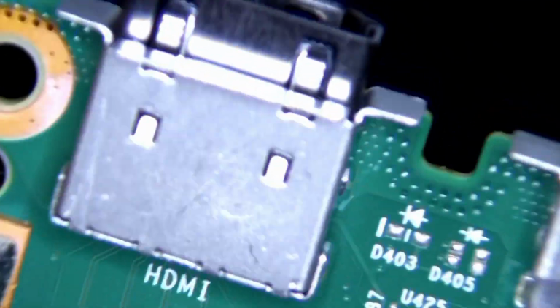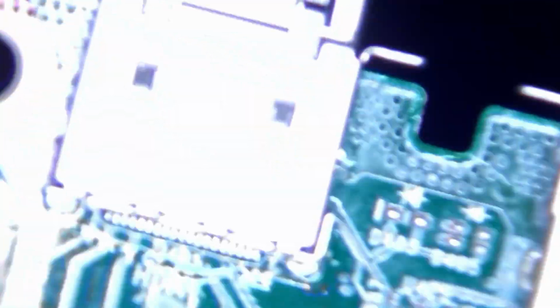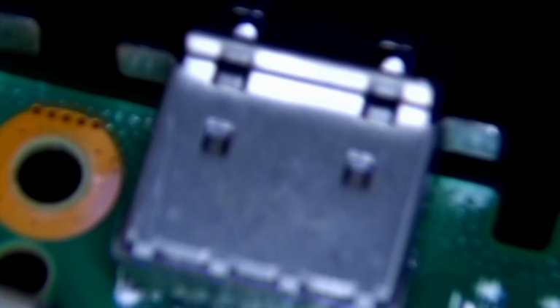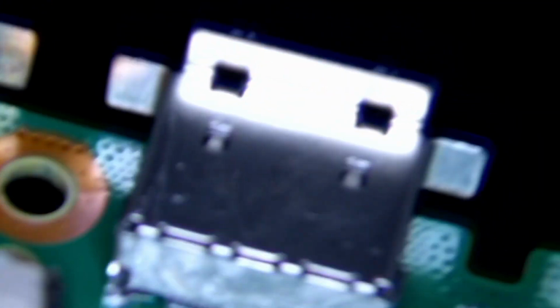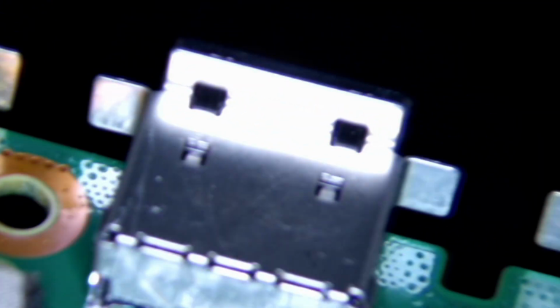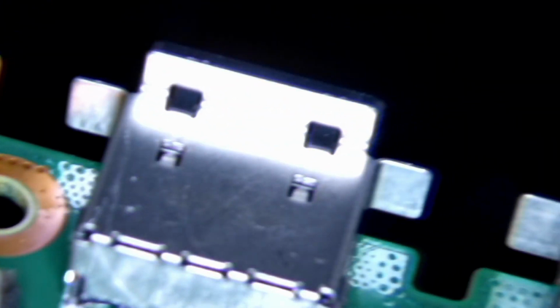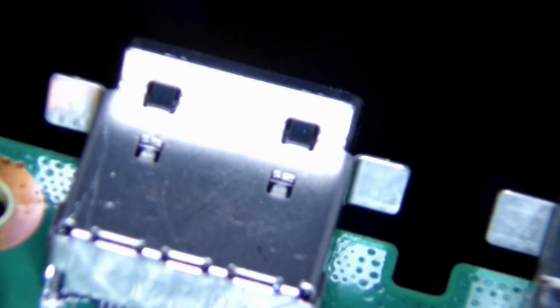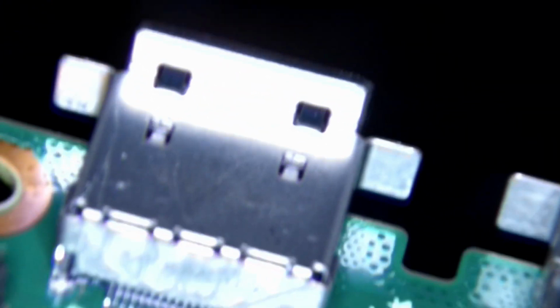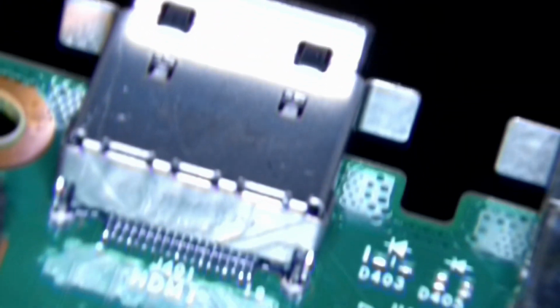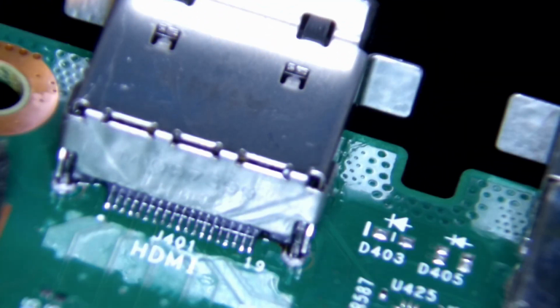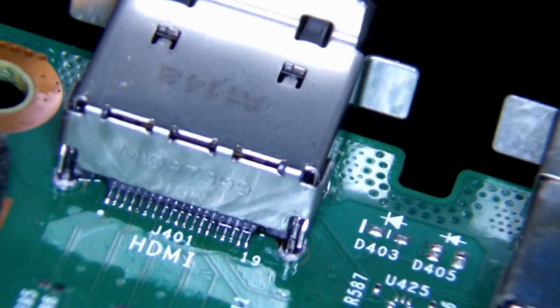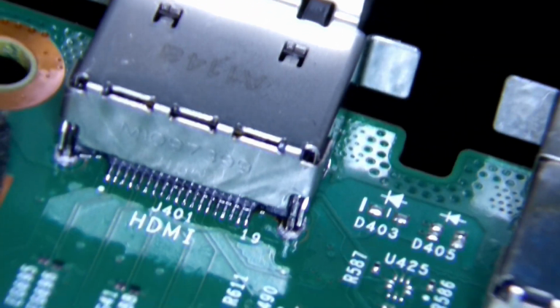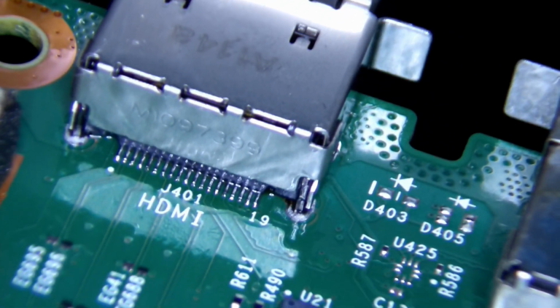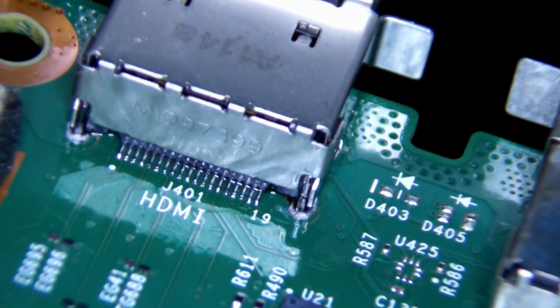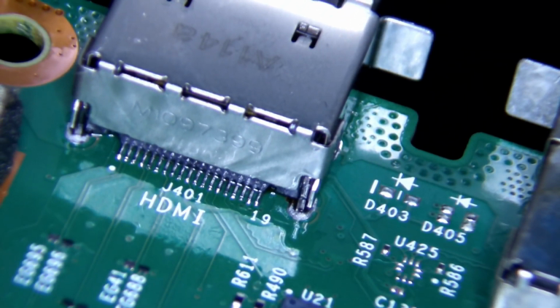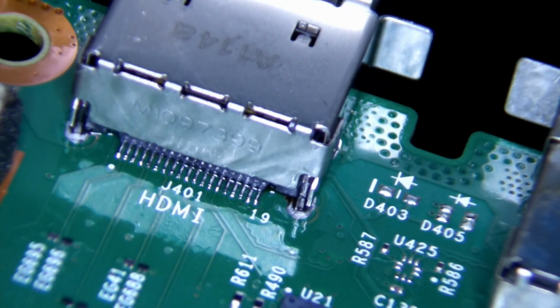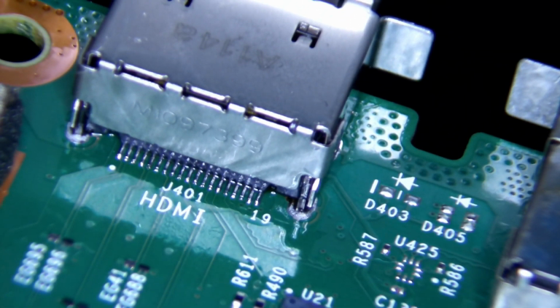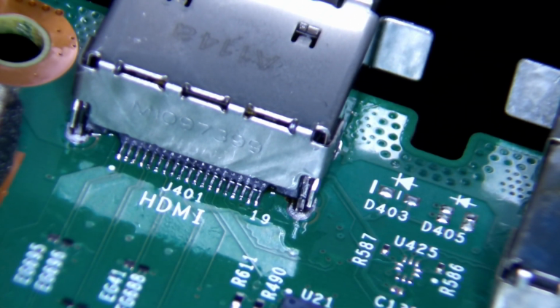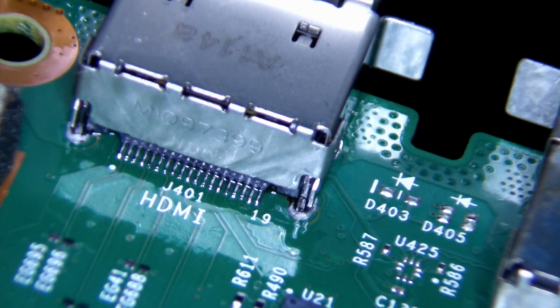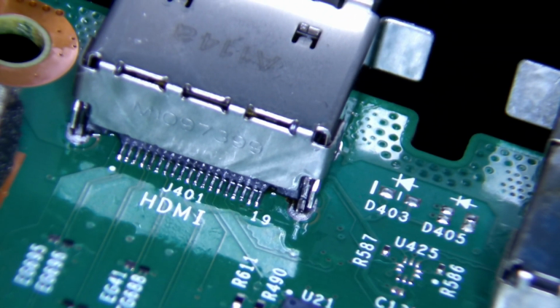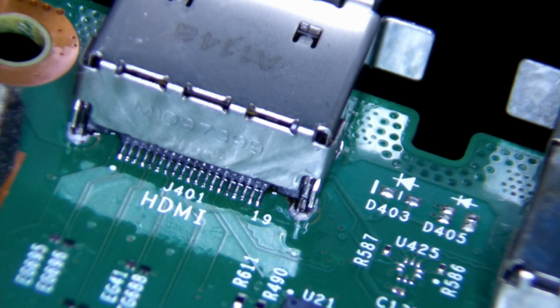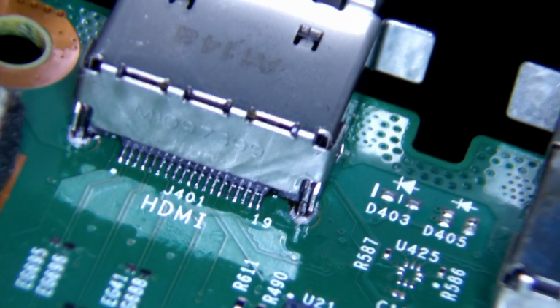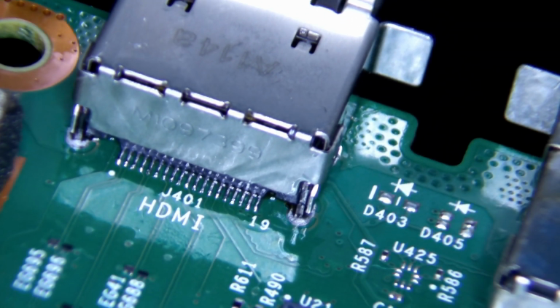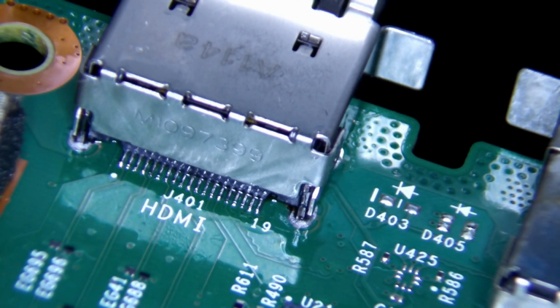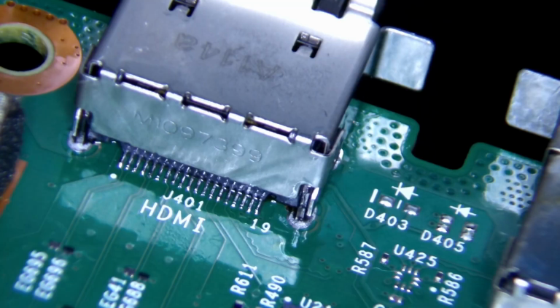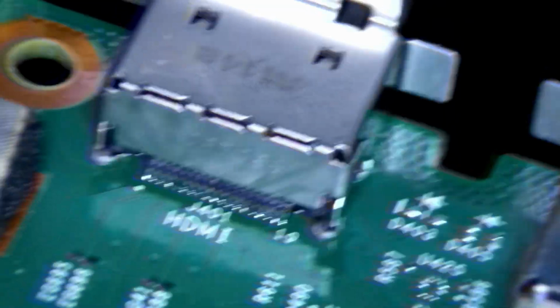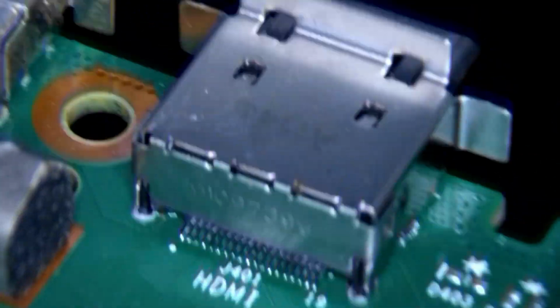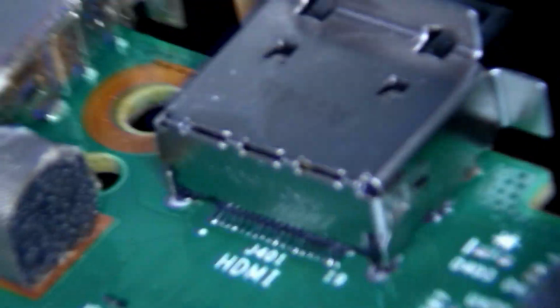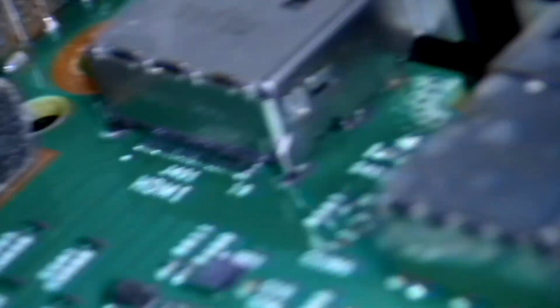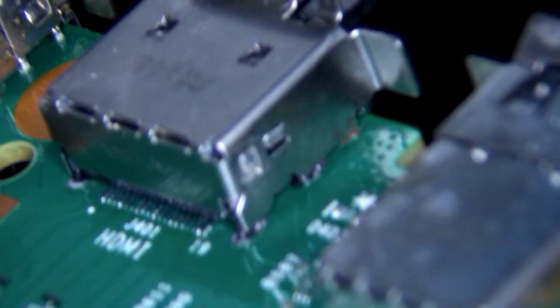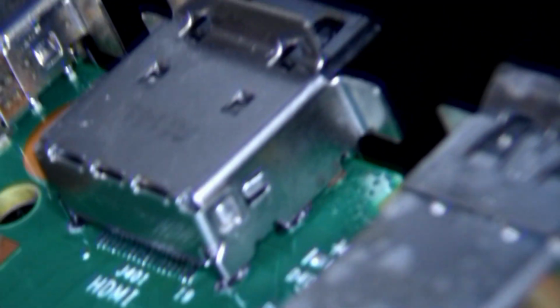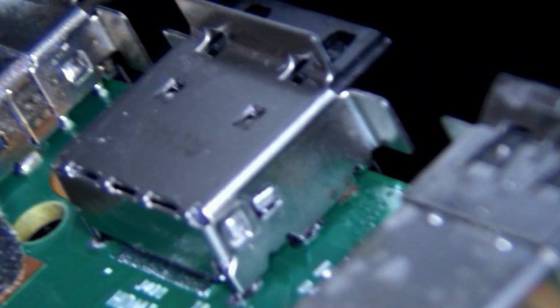Now you see the completed product. It looks pretty good — it's very straightforward and very, very clean. You can see all the connections are there and everything looks to be in good shape.